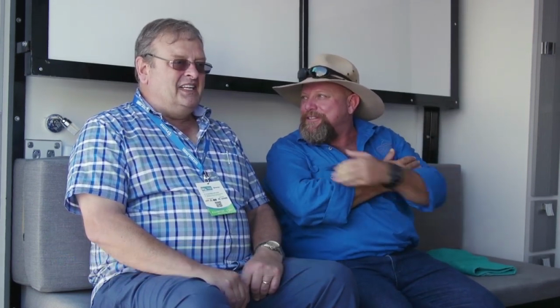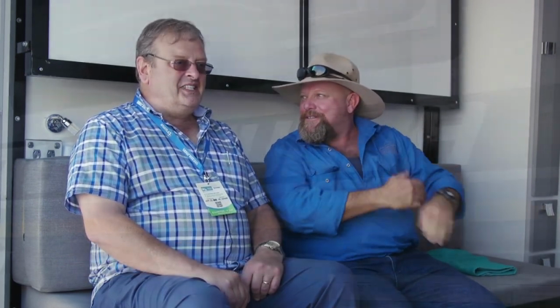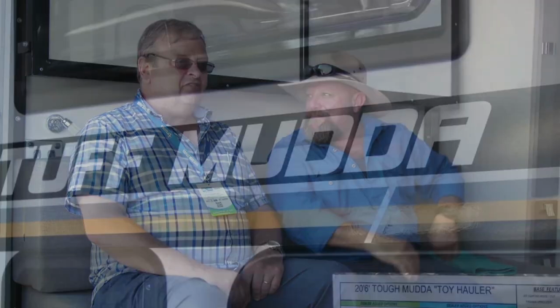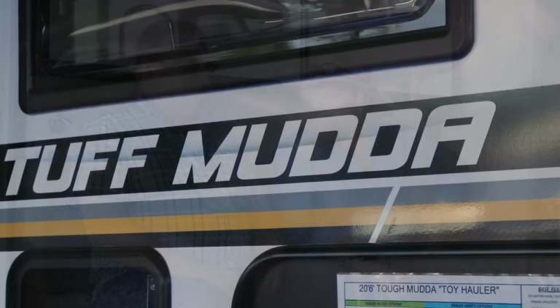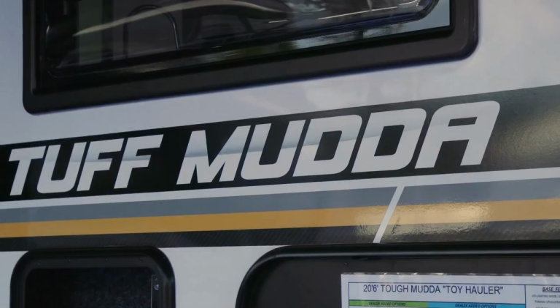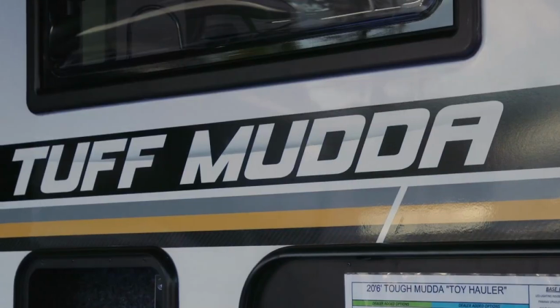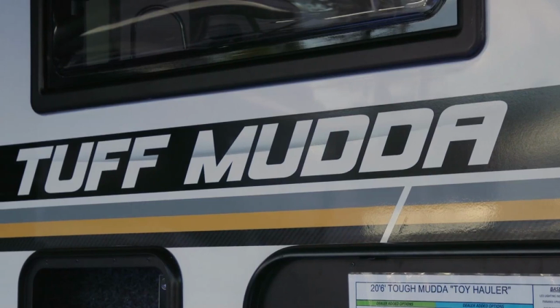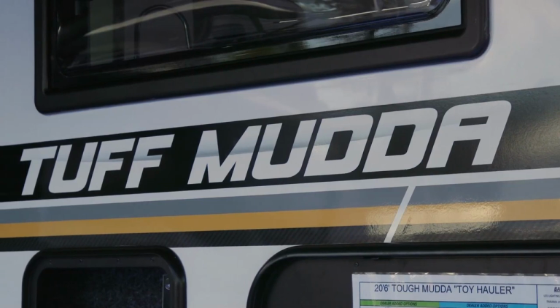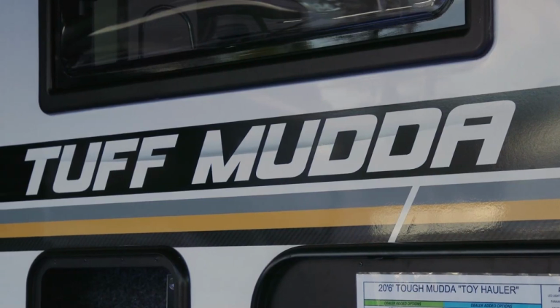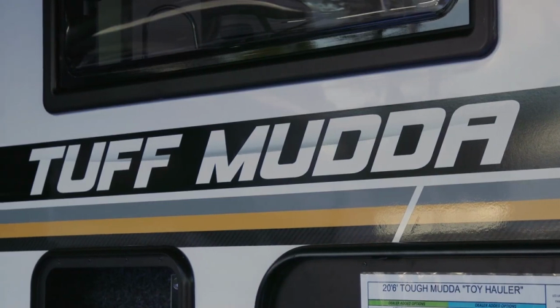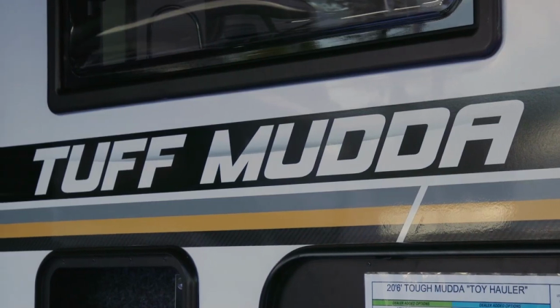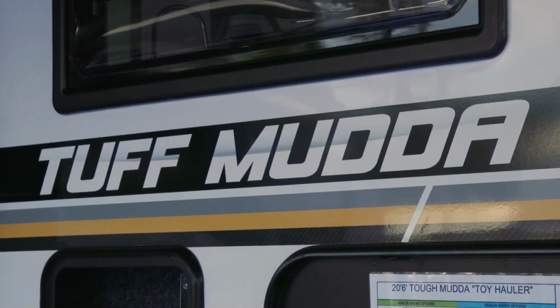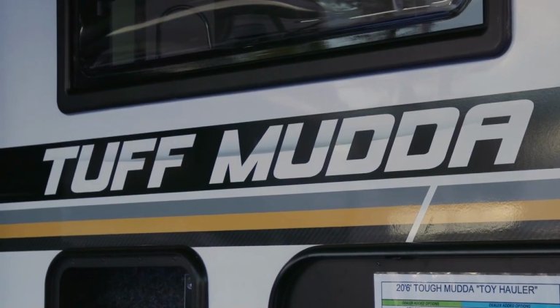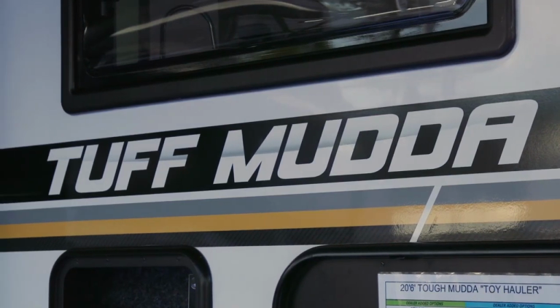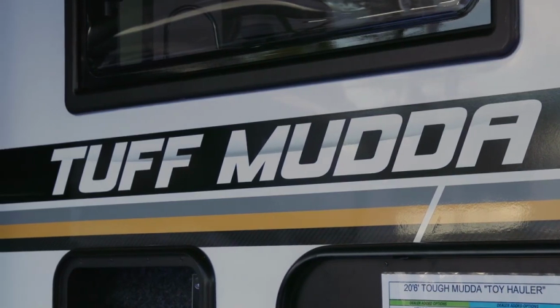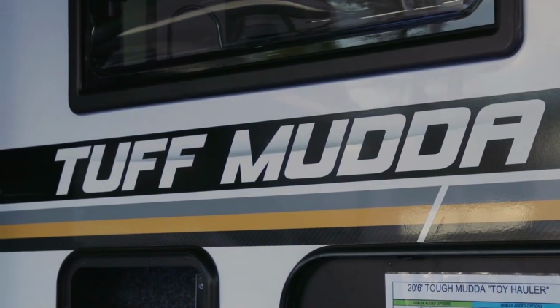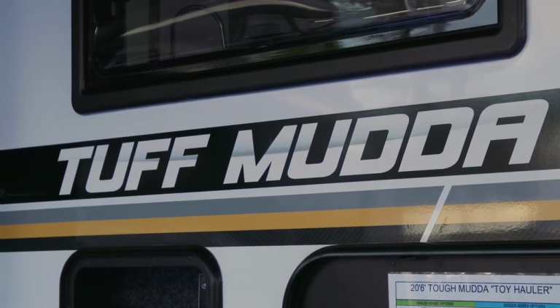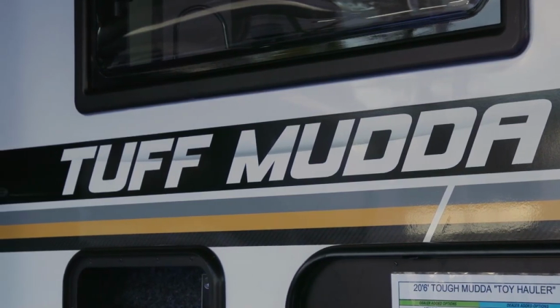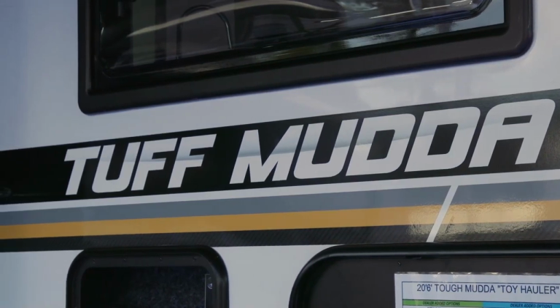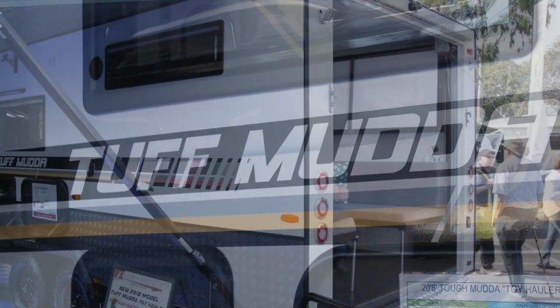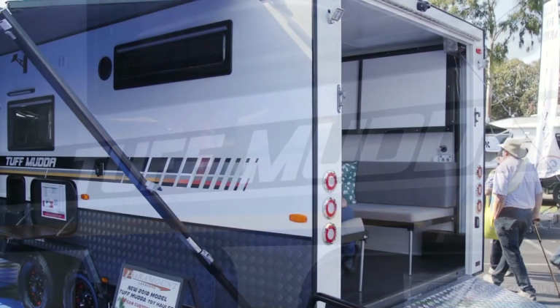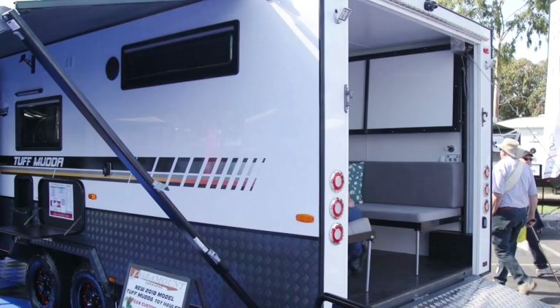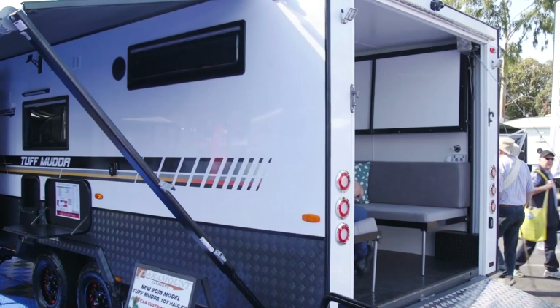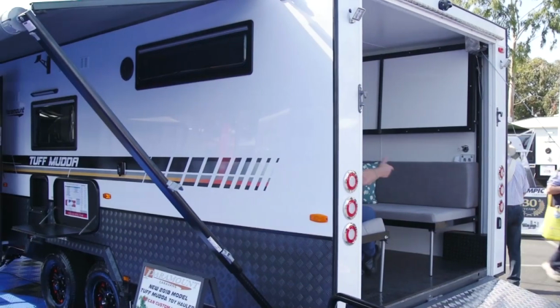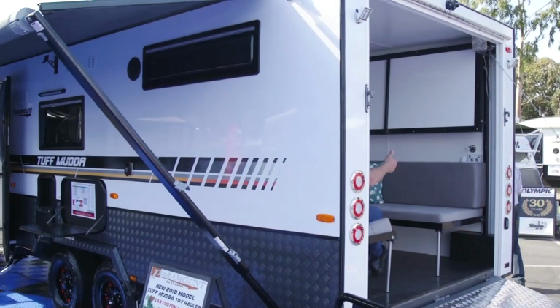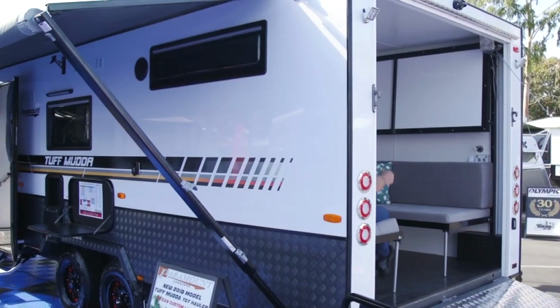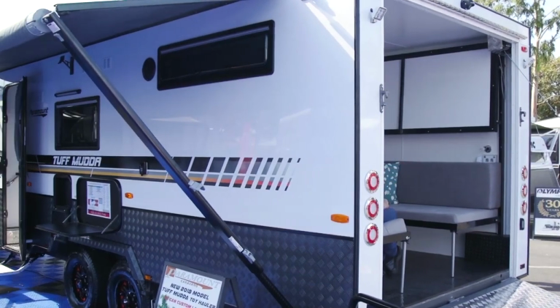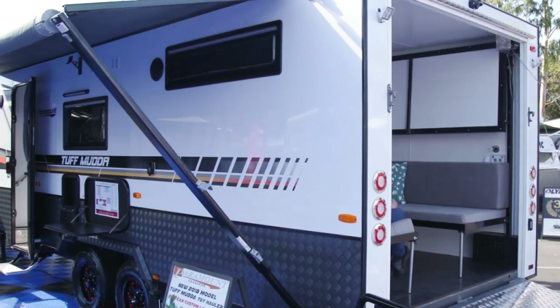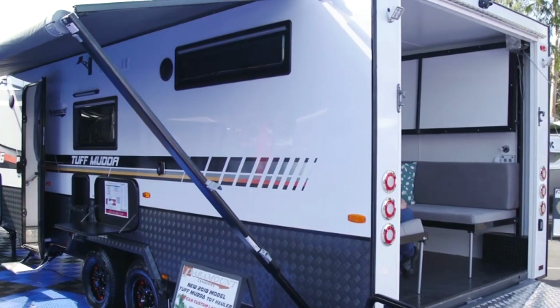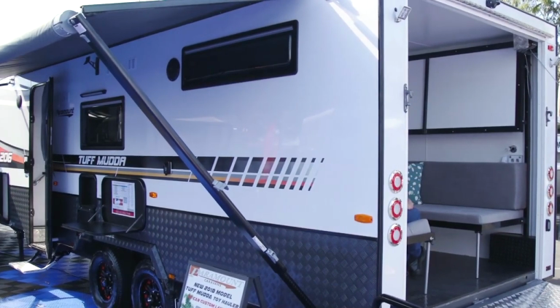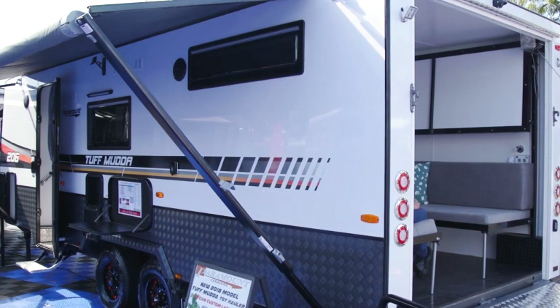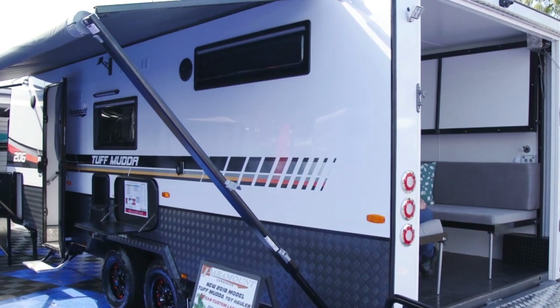The Tough Mudder. I tell you what, it does look like a bit of a Tough Mudder until you've come past it too. What are you exploring here?